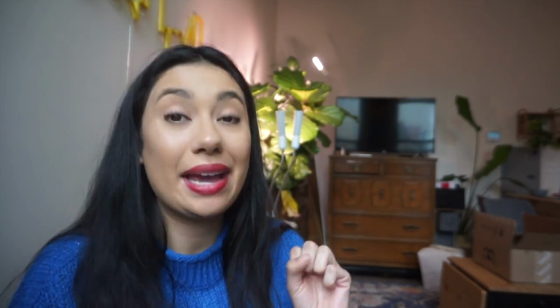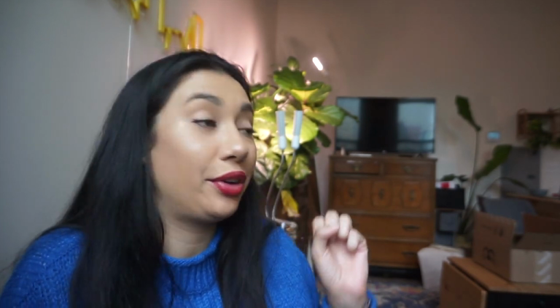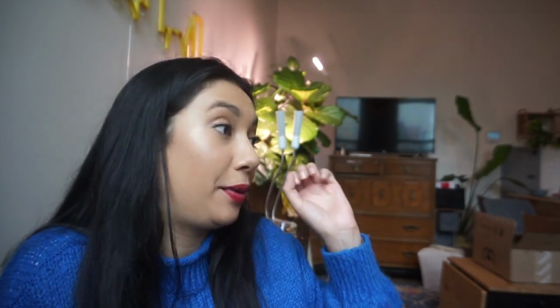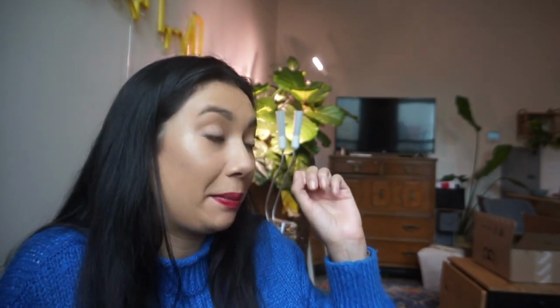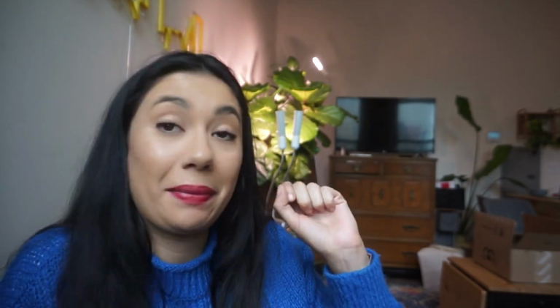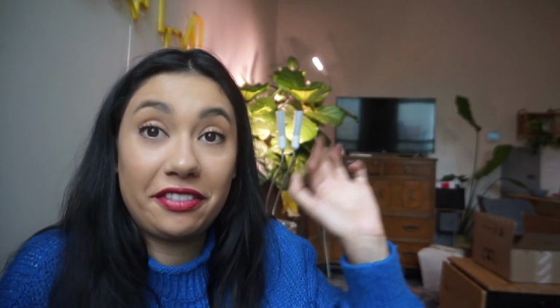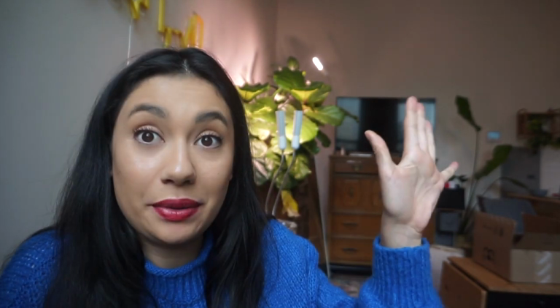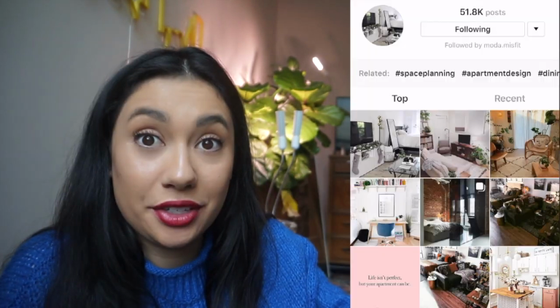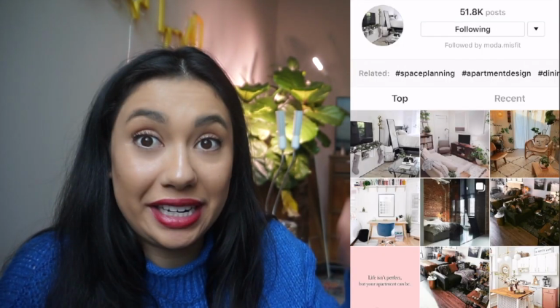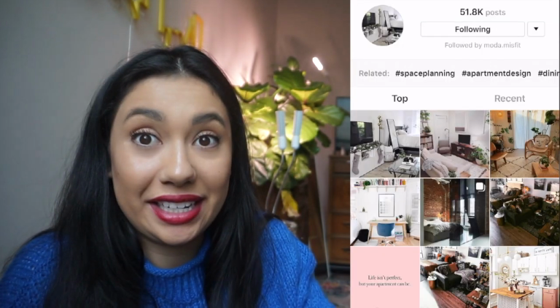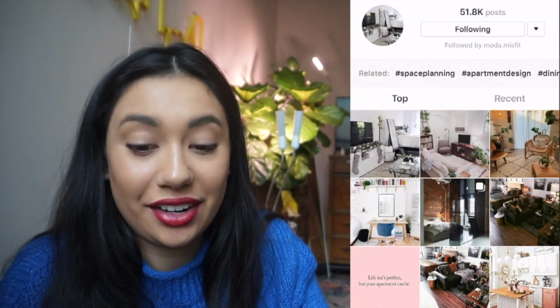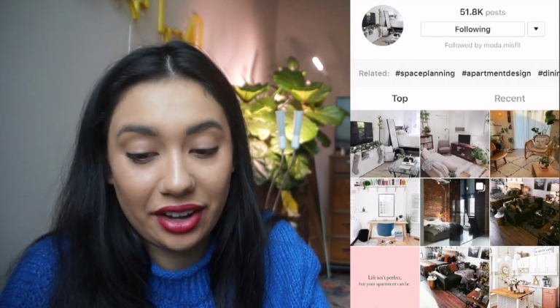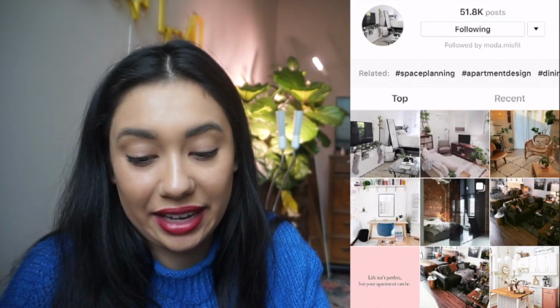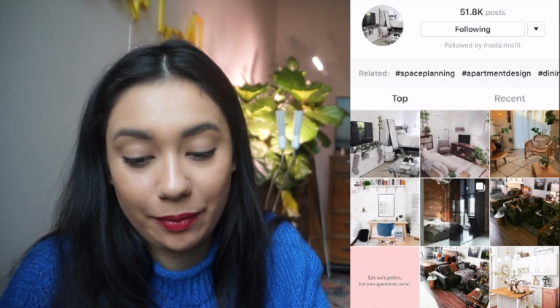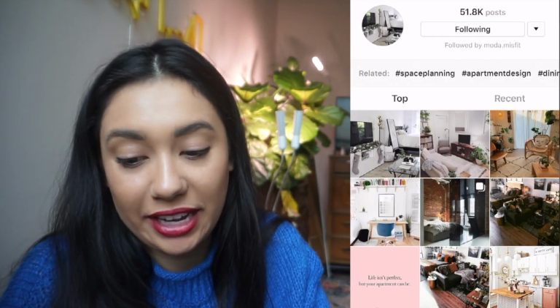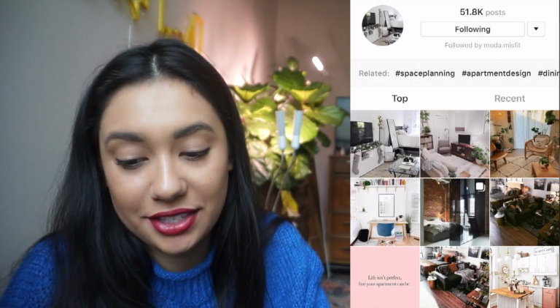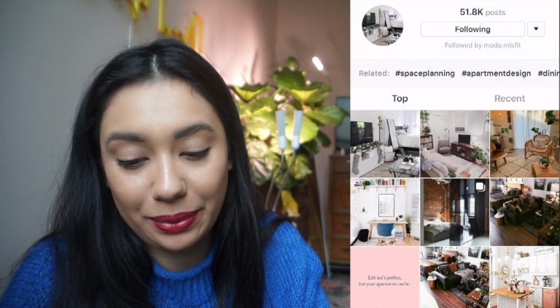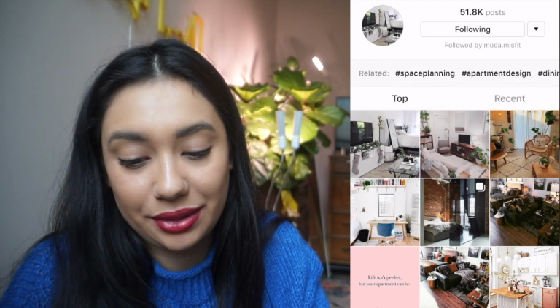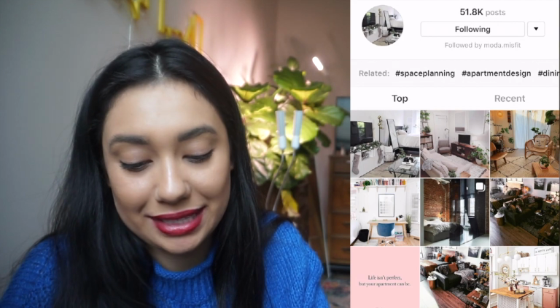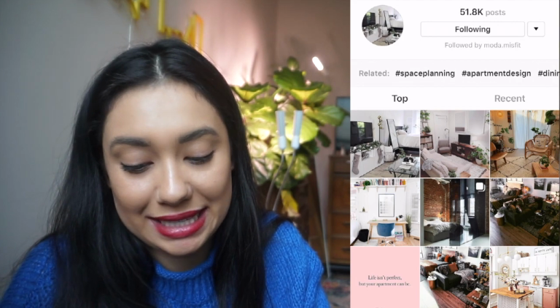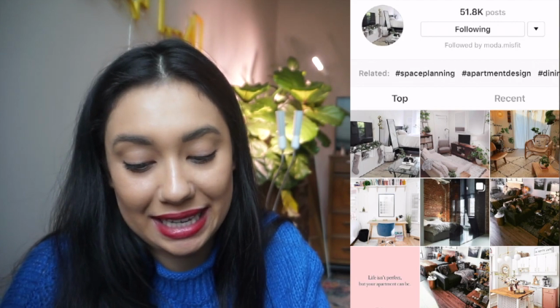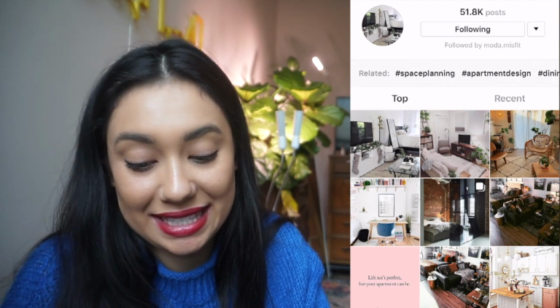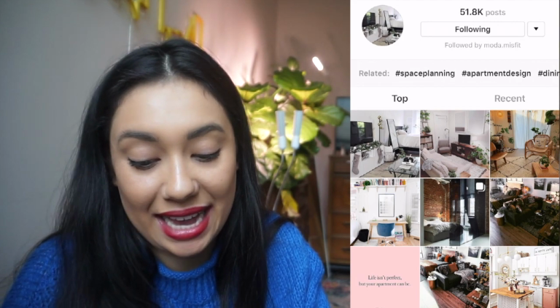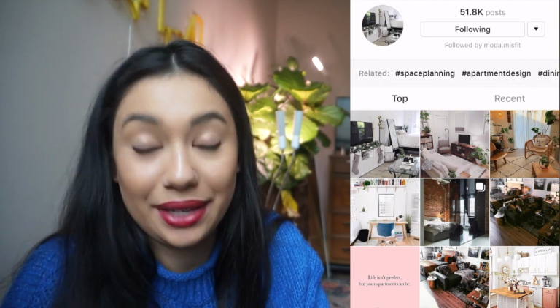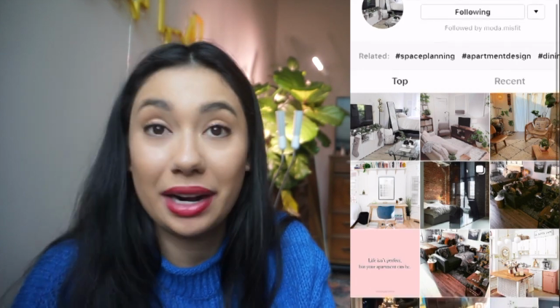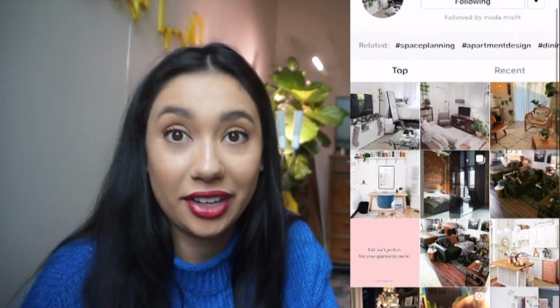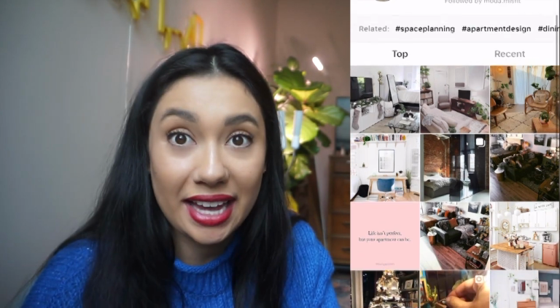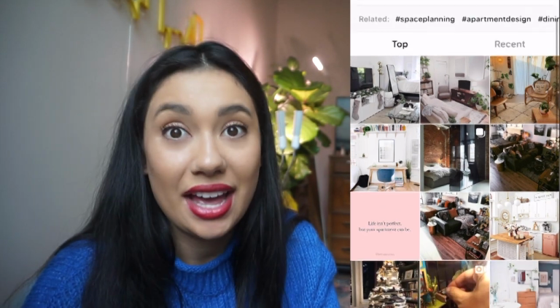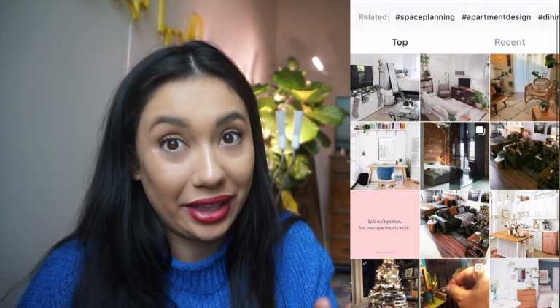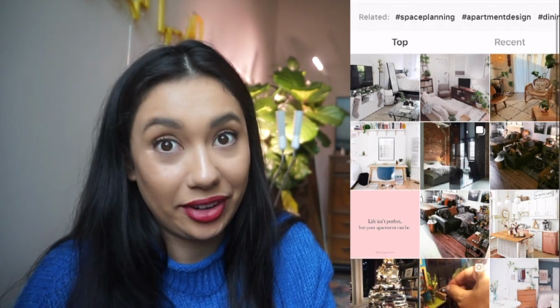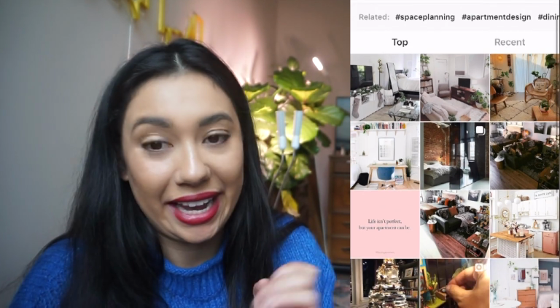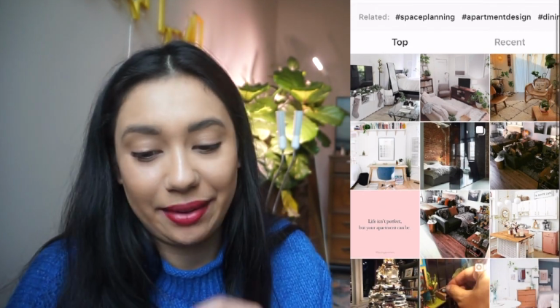I am going to put up my phone screen here on the camera so that way you guys can see exactly what I'm looking at while I'm looking at it.